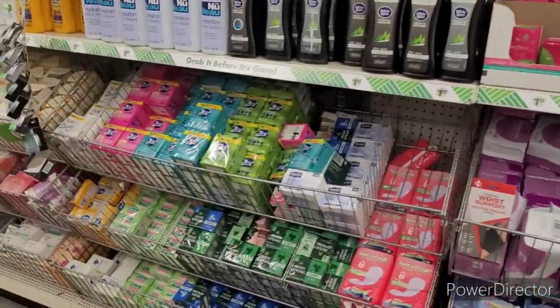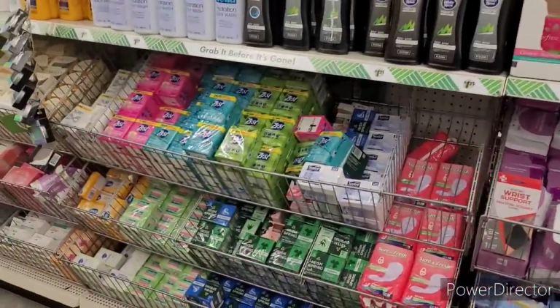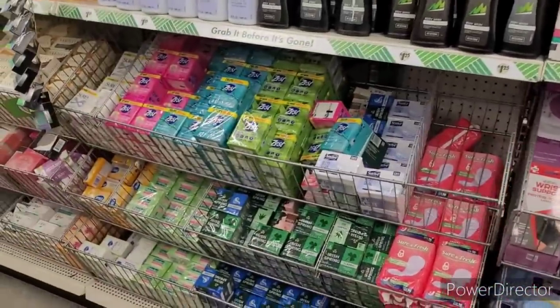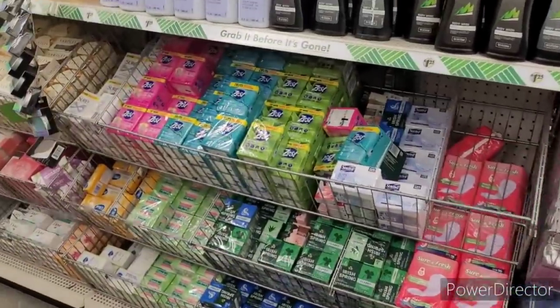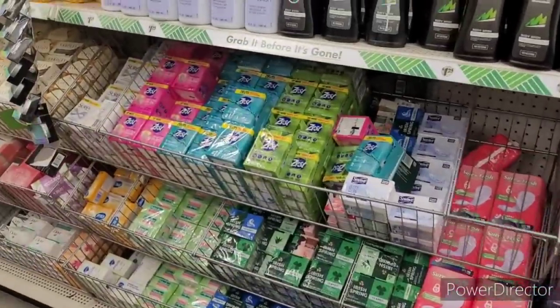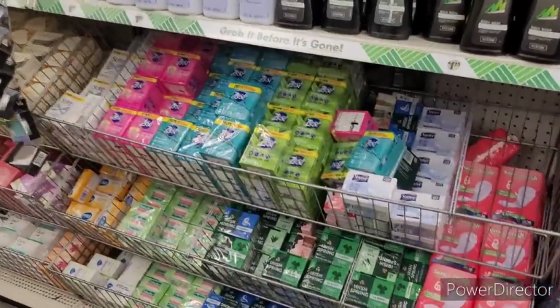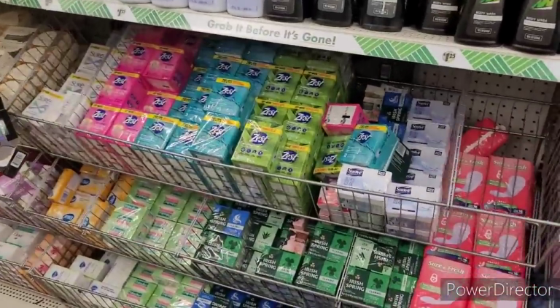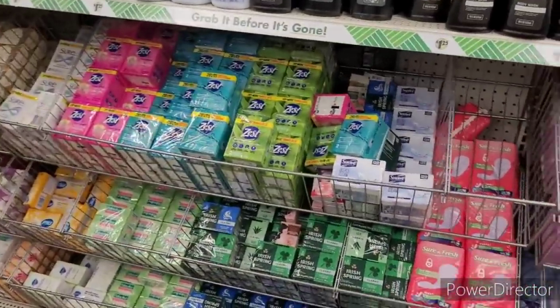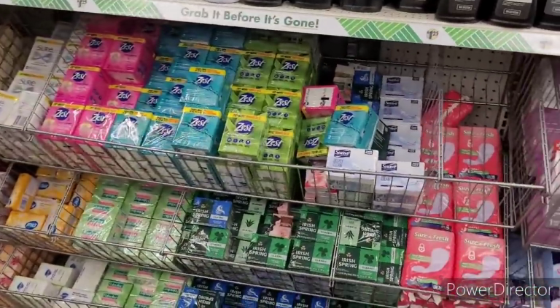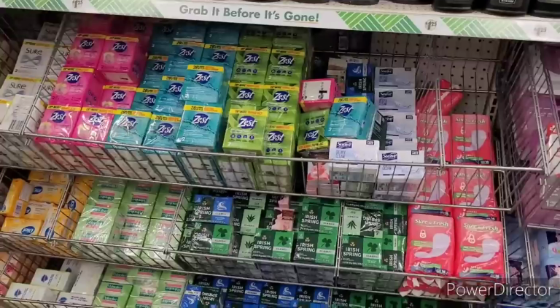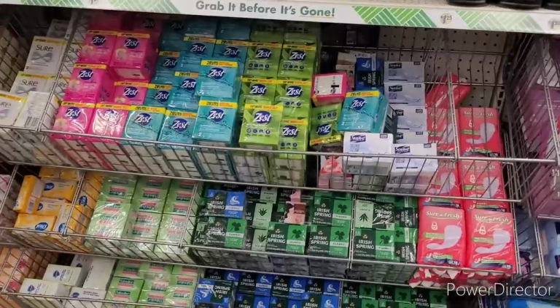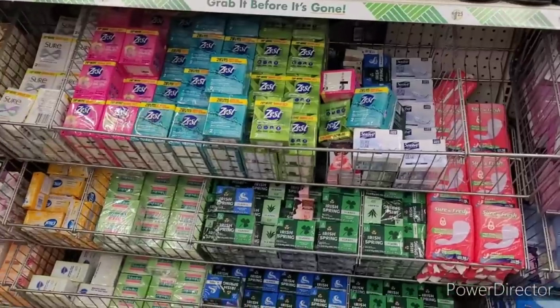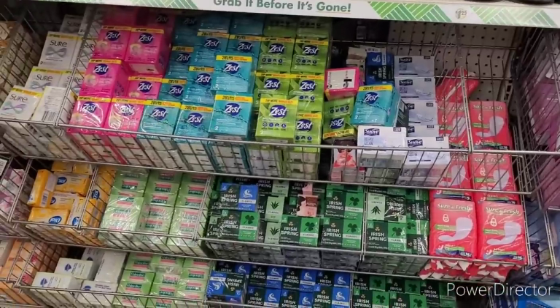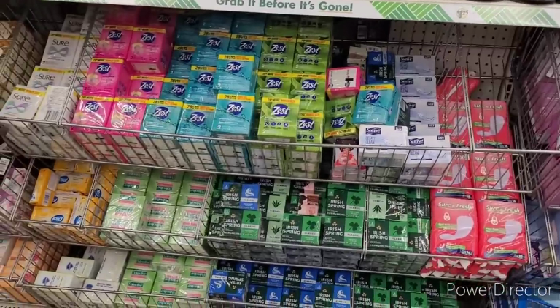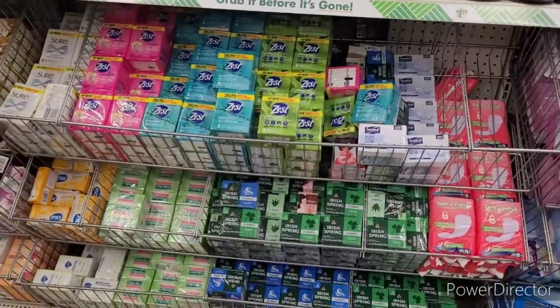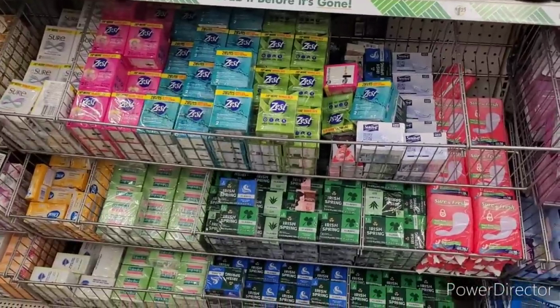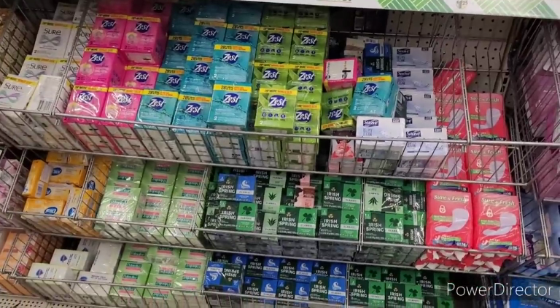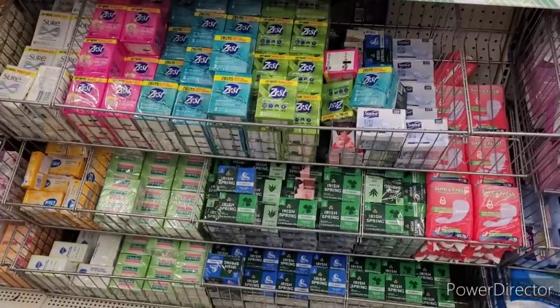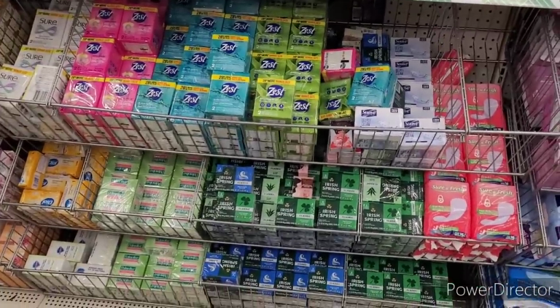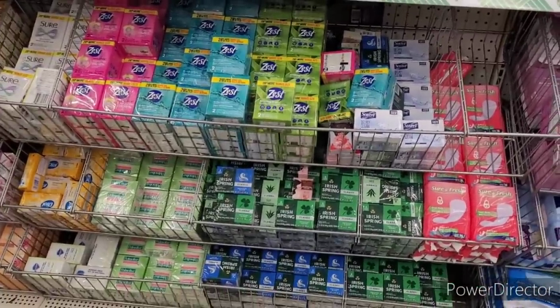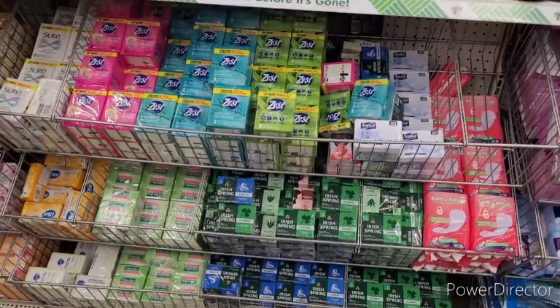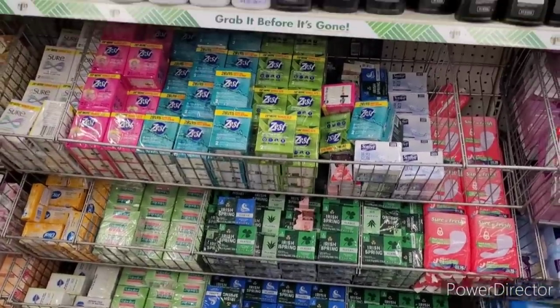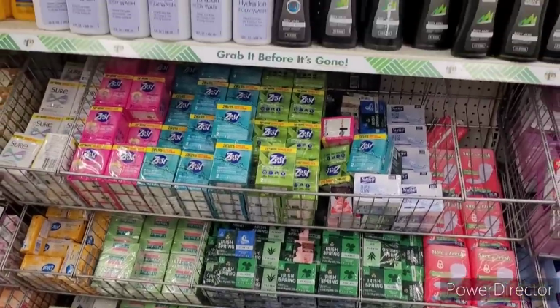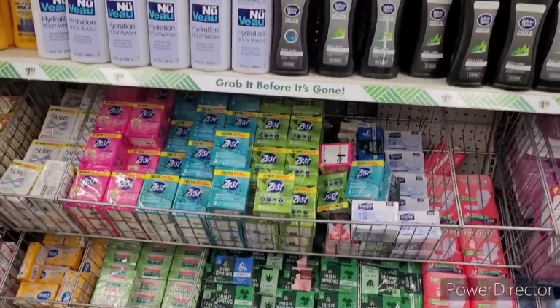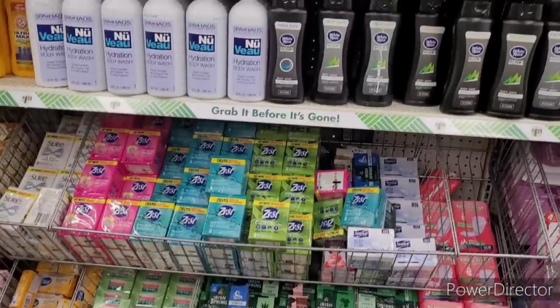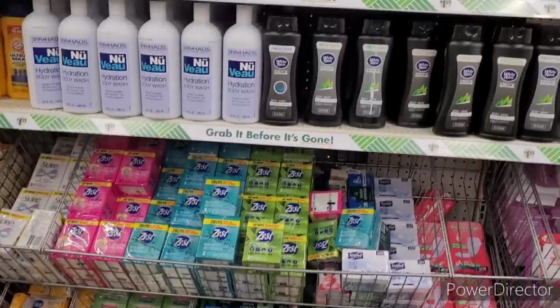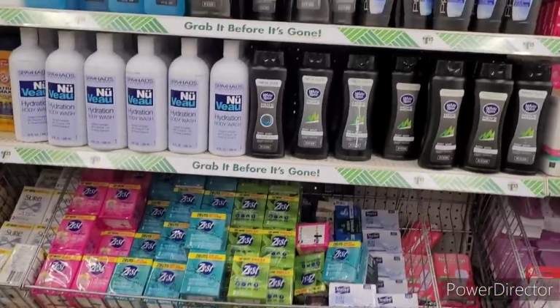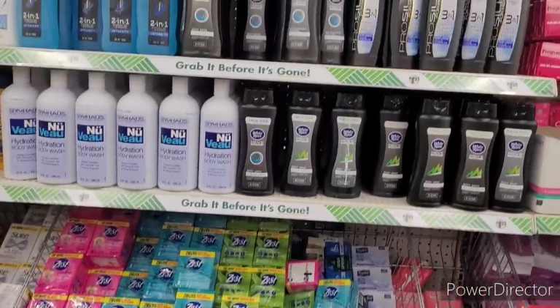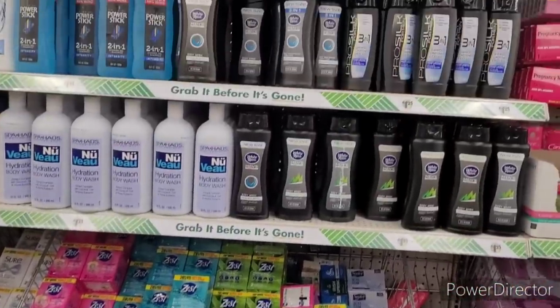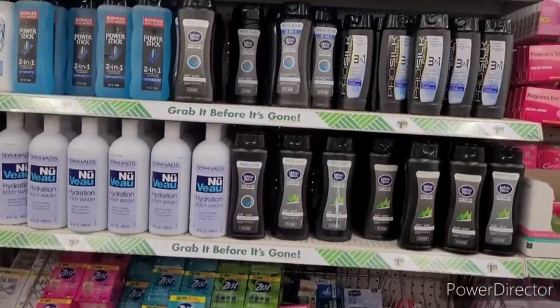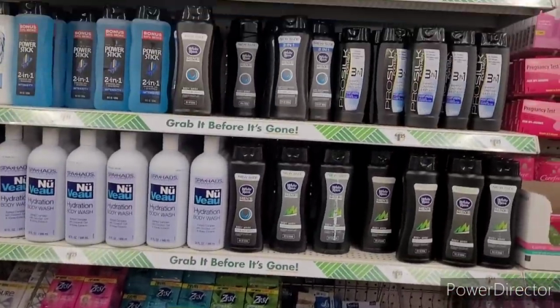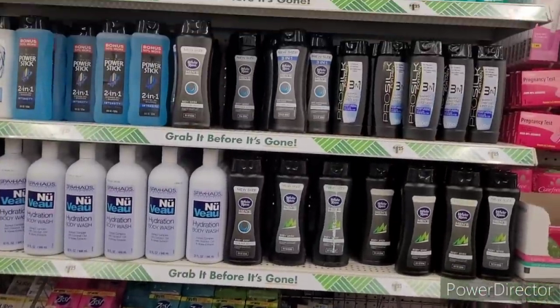And then over here is soaps — different ones. Body washes.